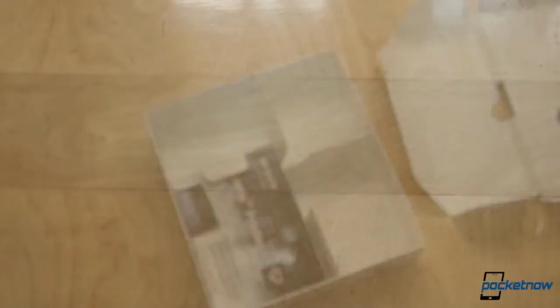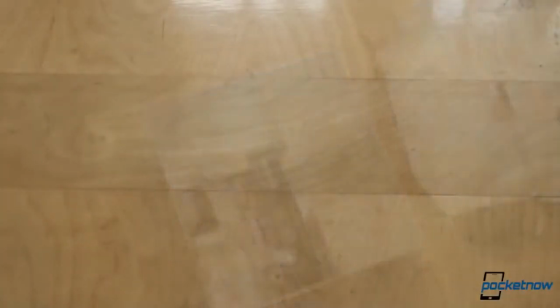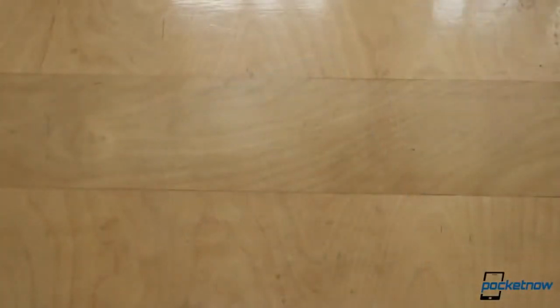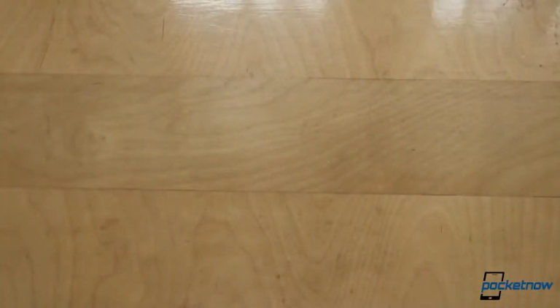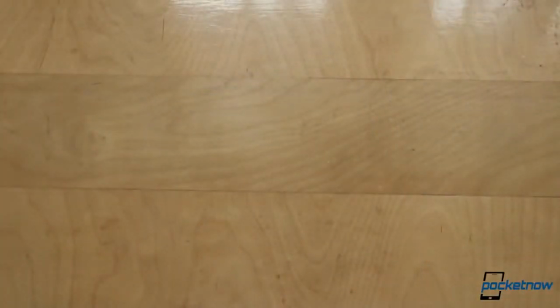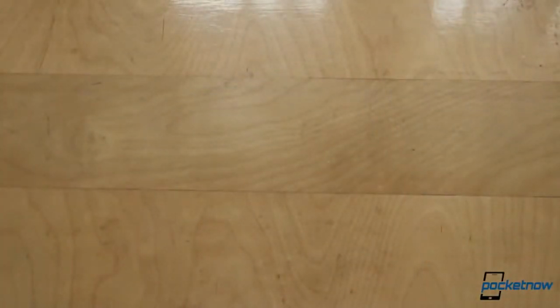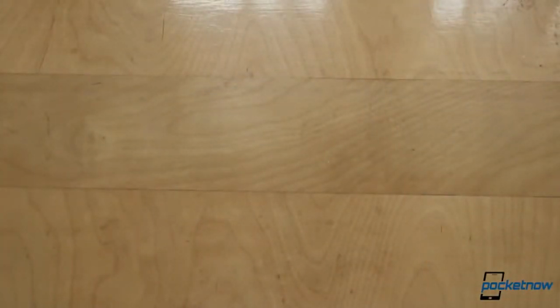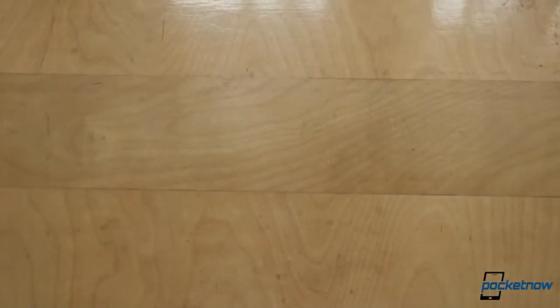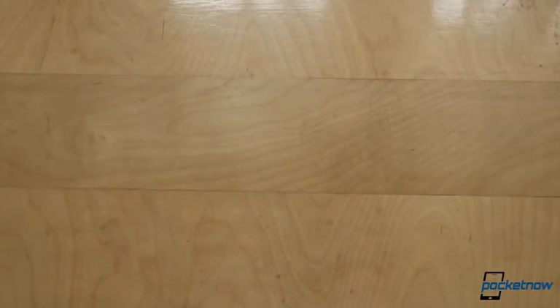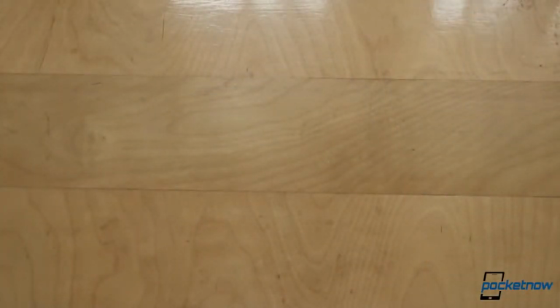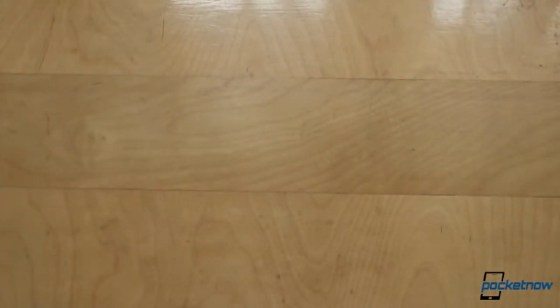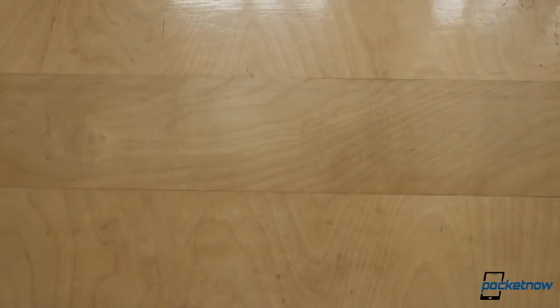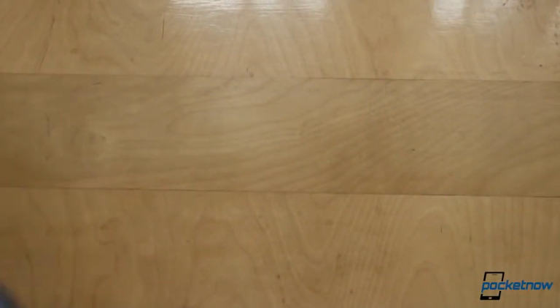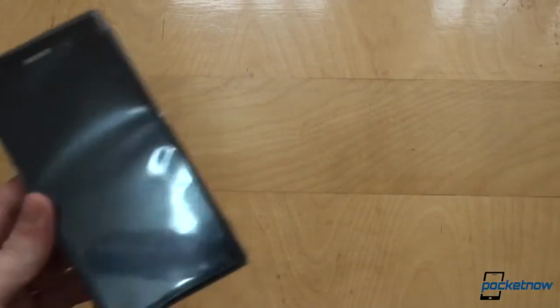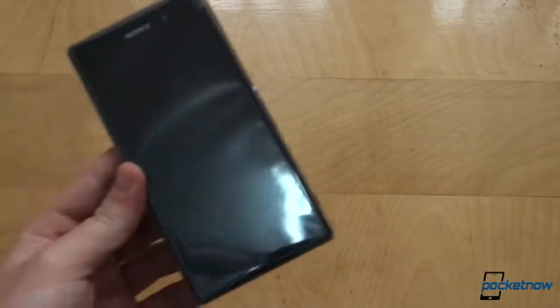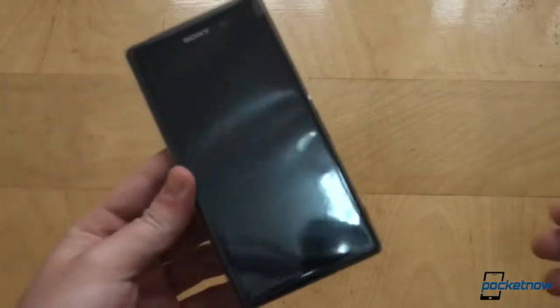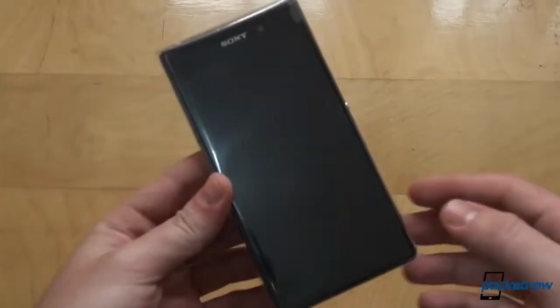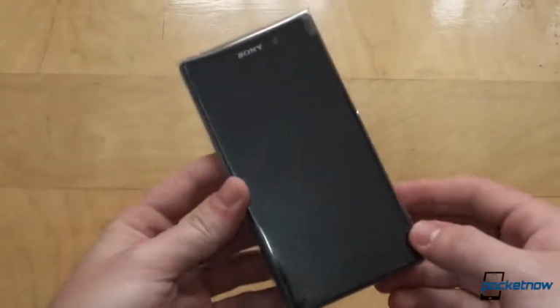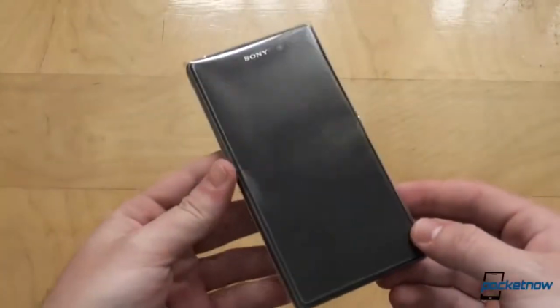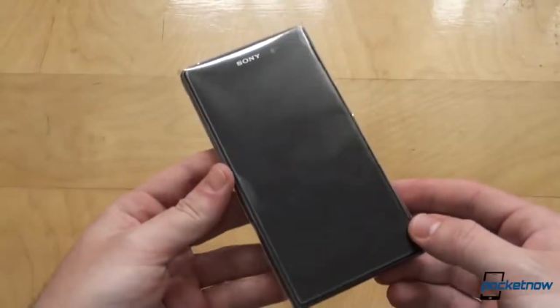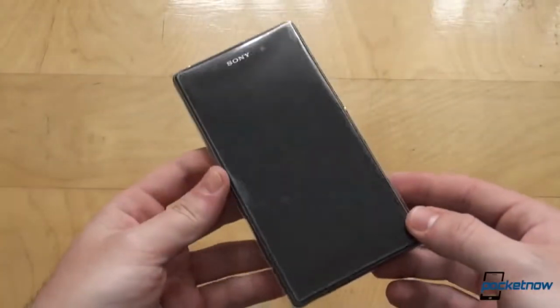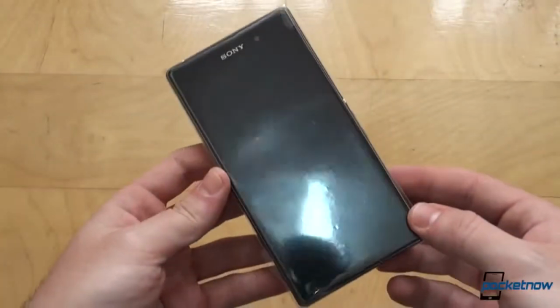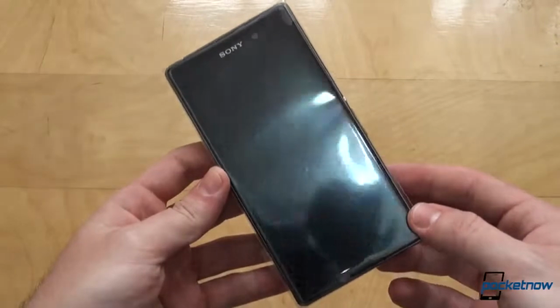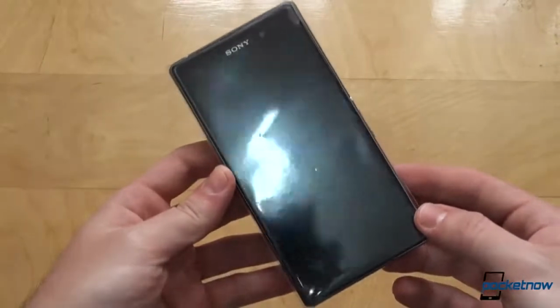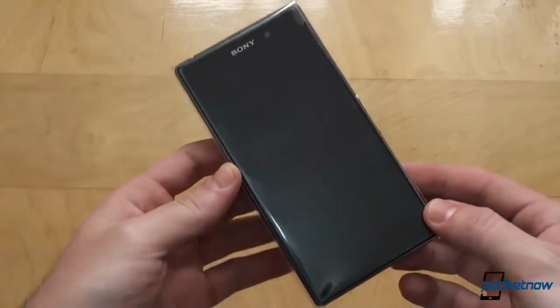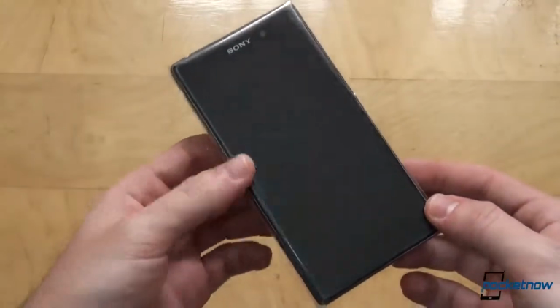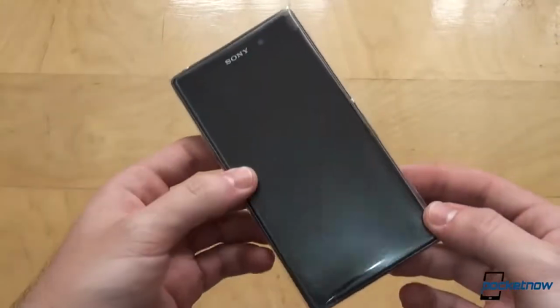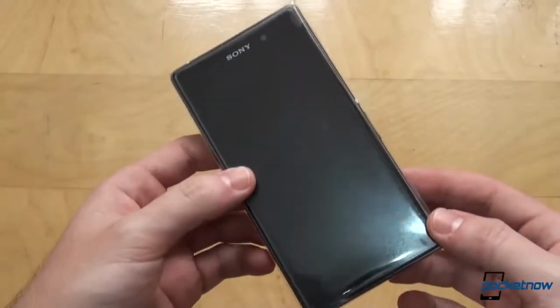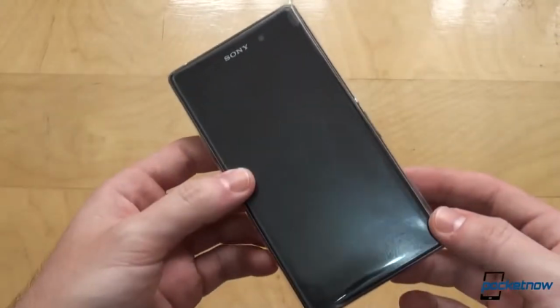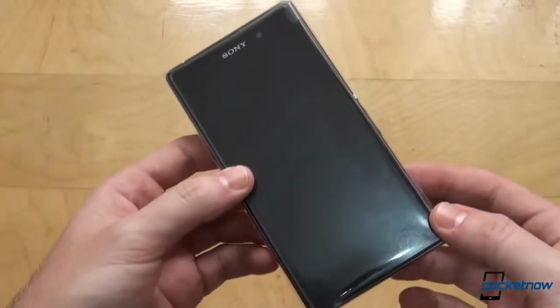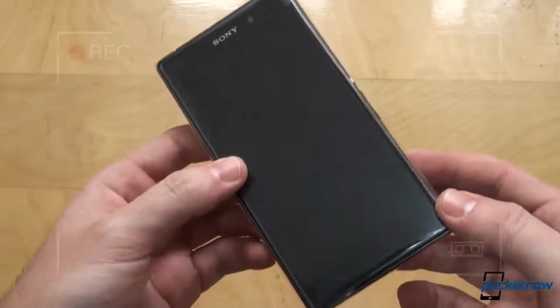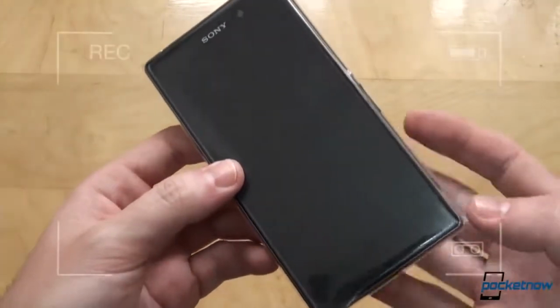Moving on to the phone, we'll switch to our special screen protector peeling cam for some plastic unwrapping action for the fans.